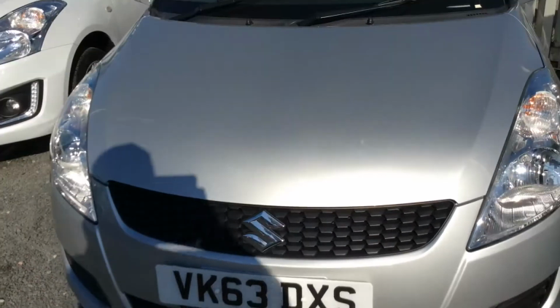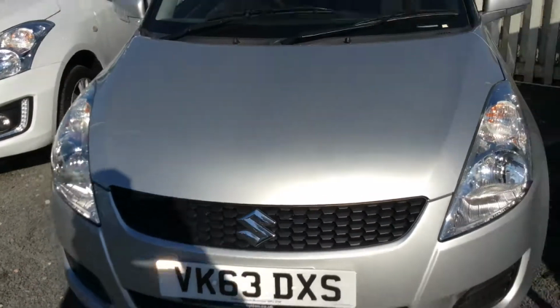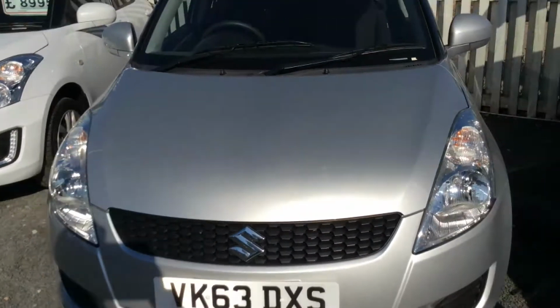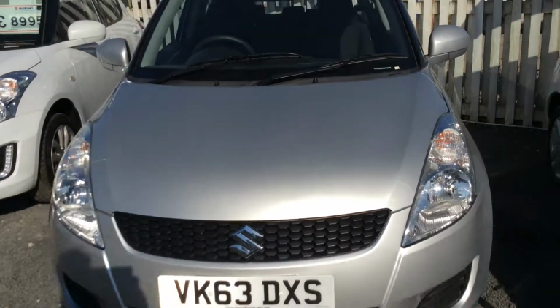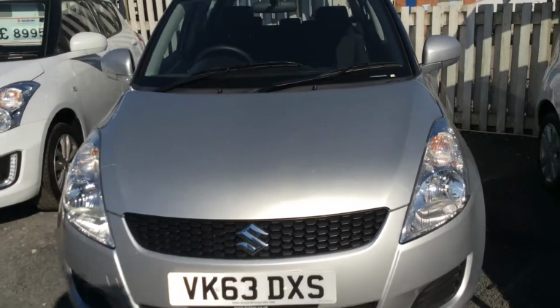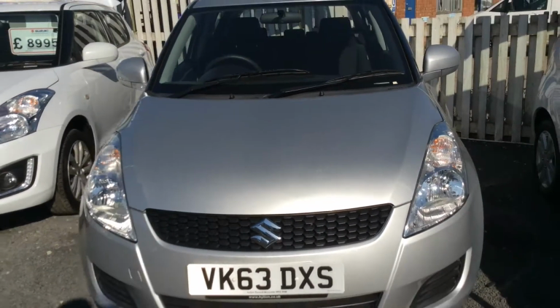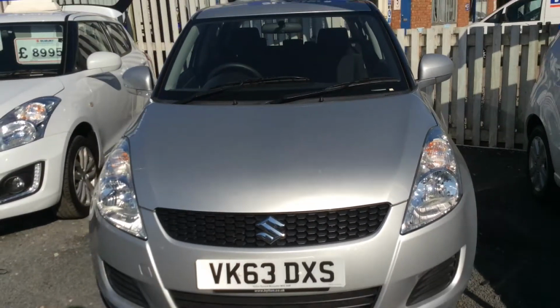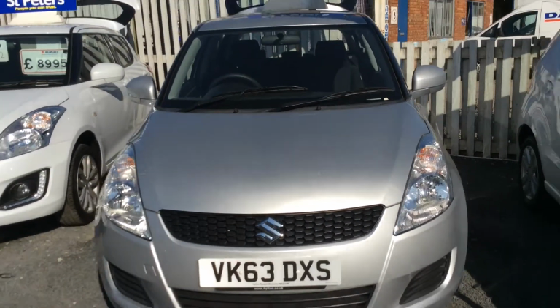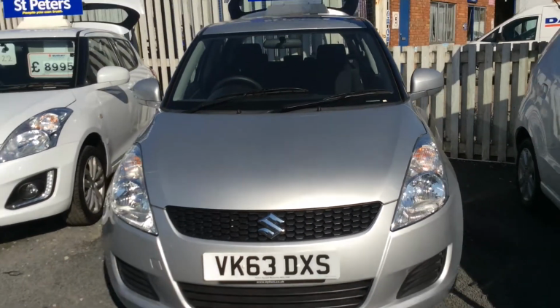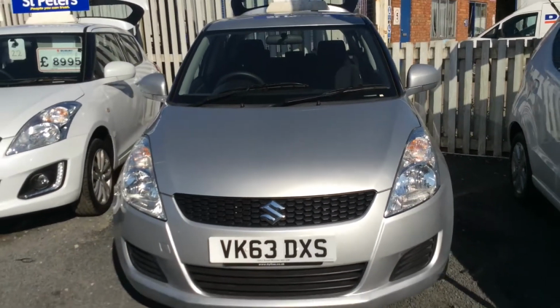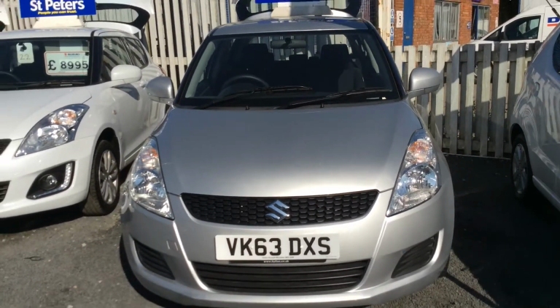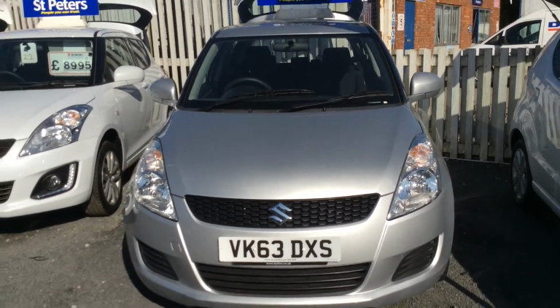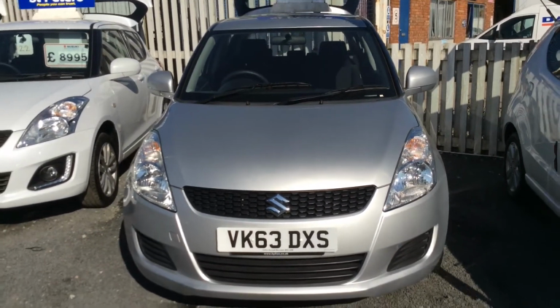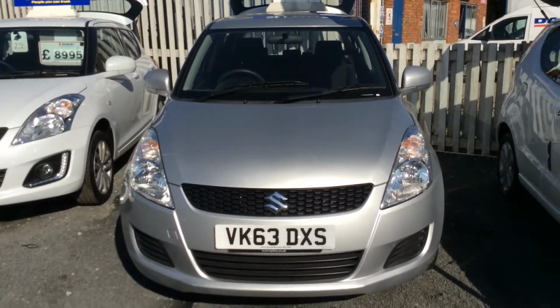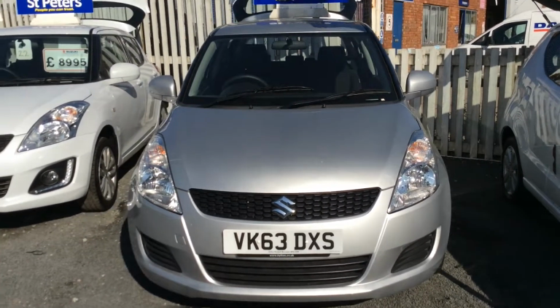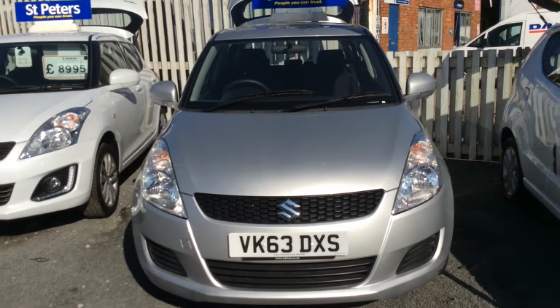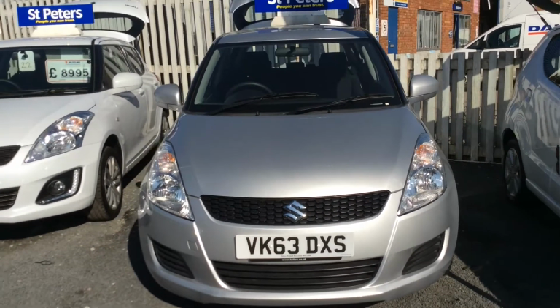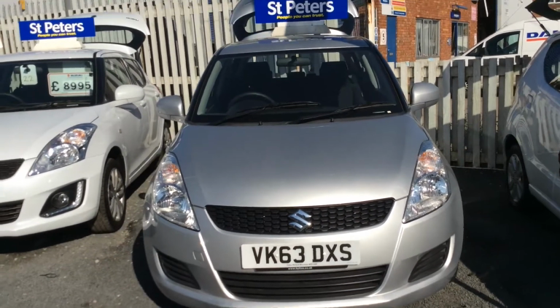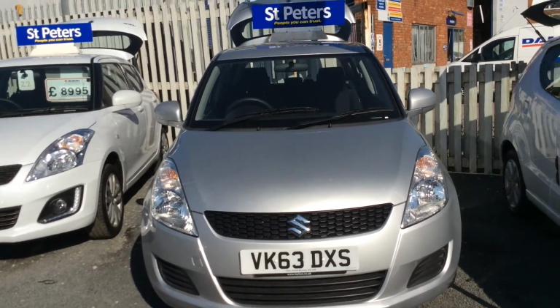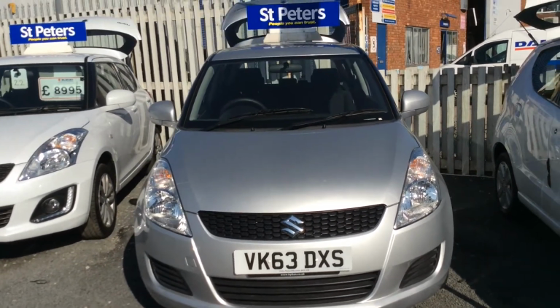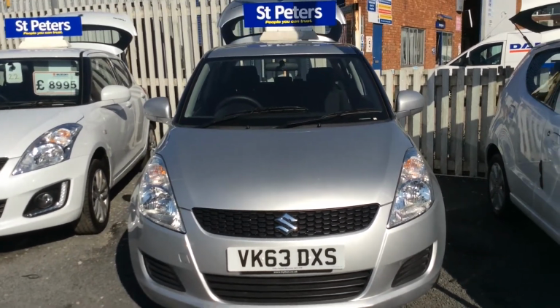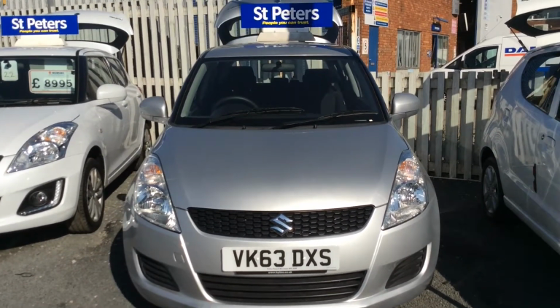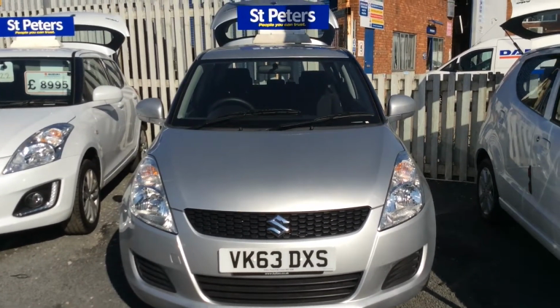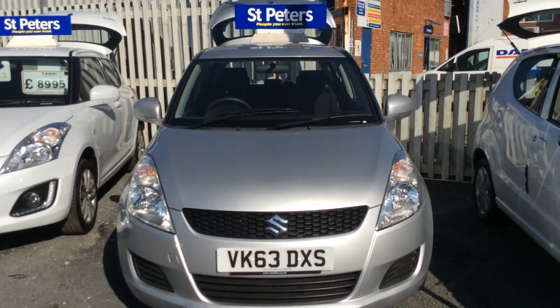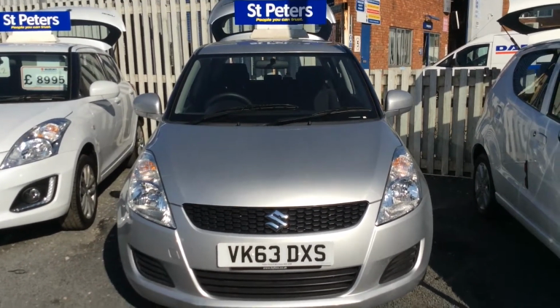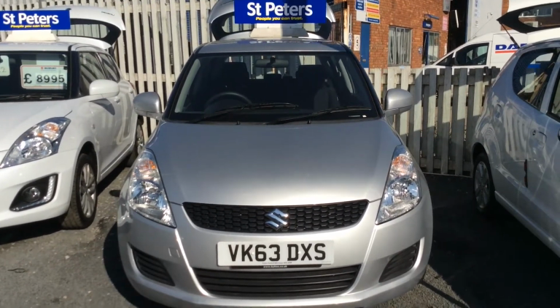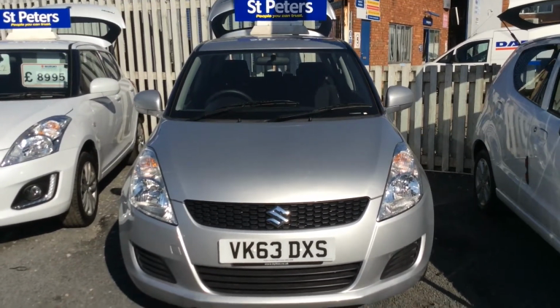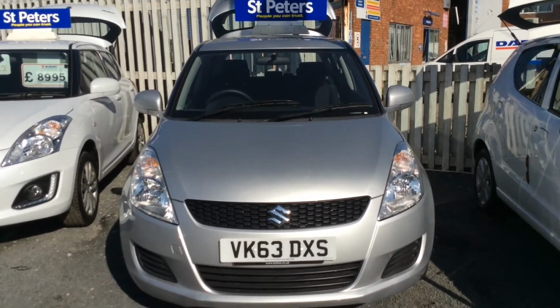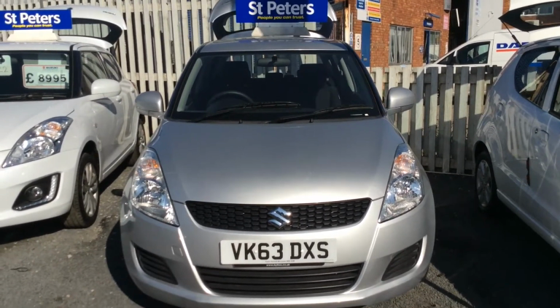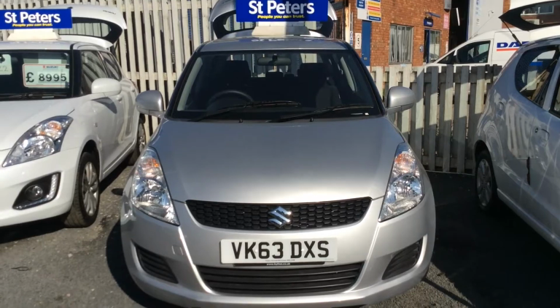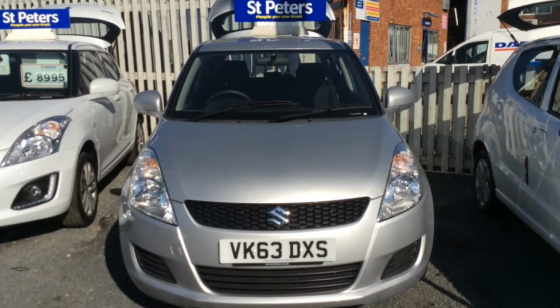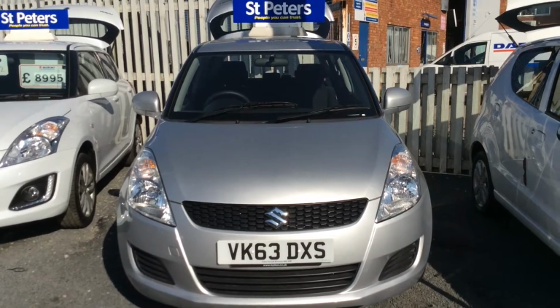If you'd like to know any more about this vehicle, then please contact us at St. Peter's Suzuki in Russell.